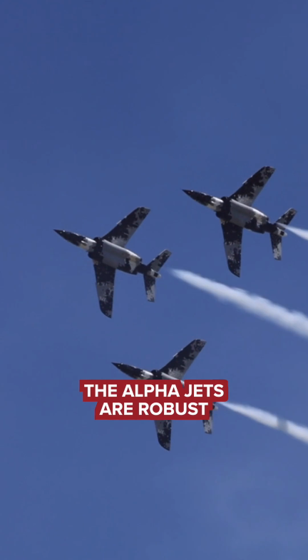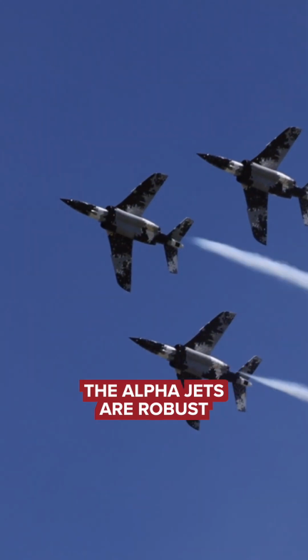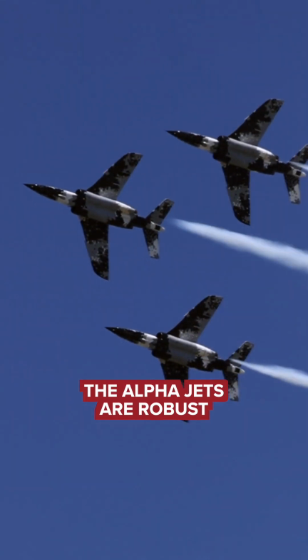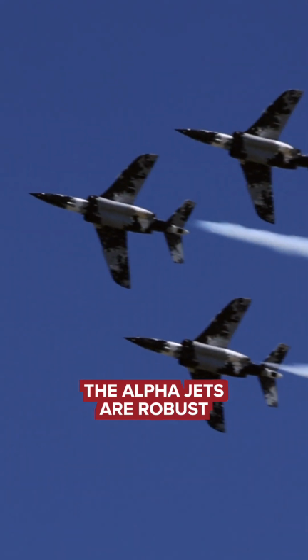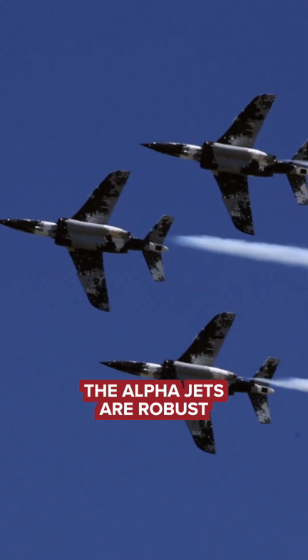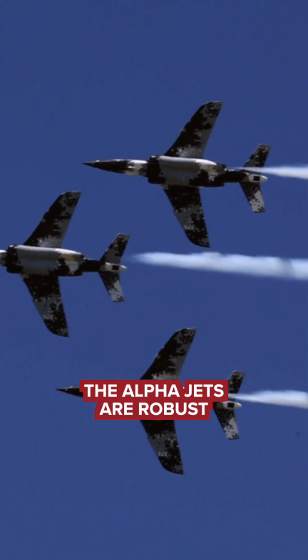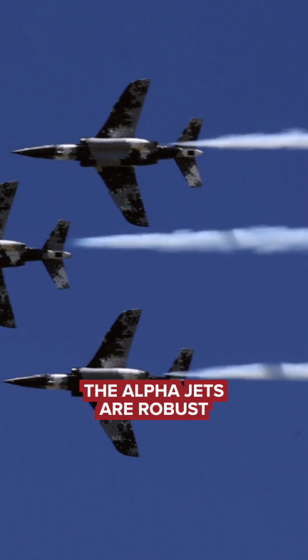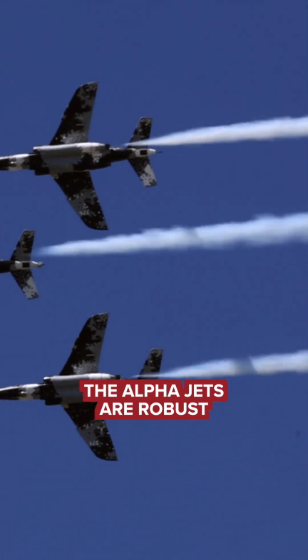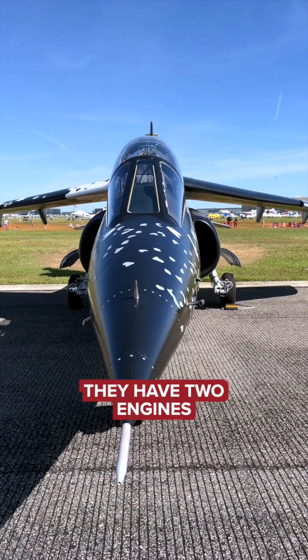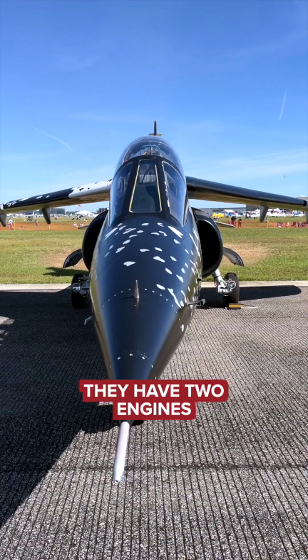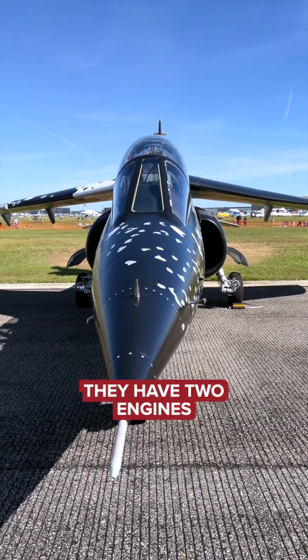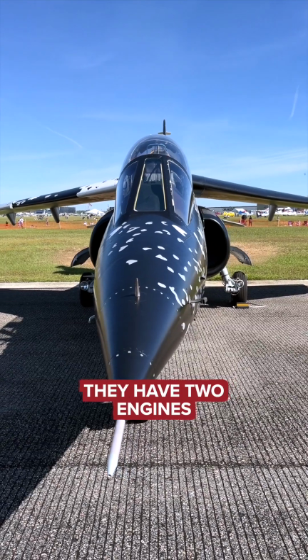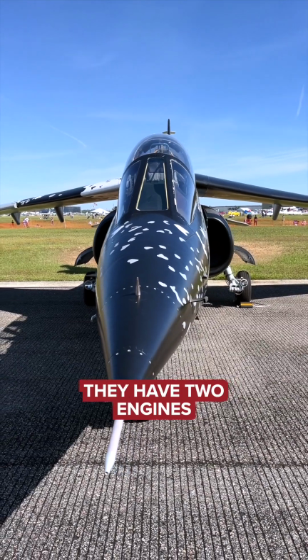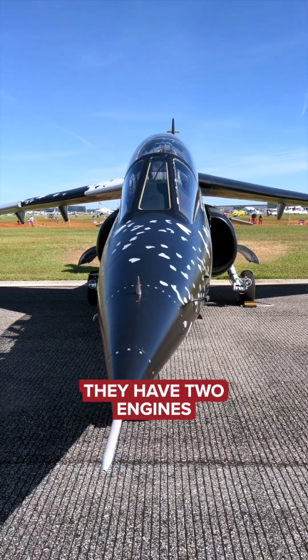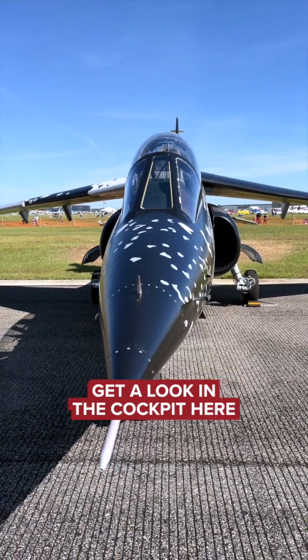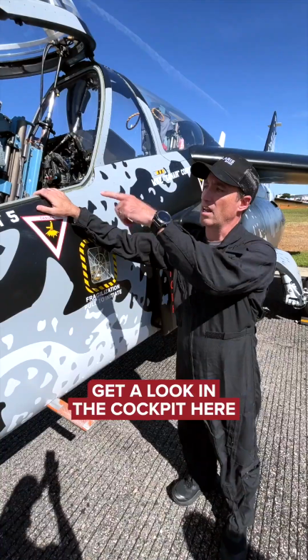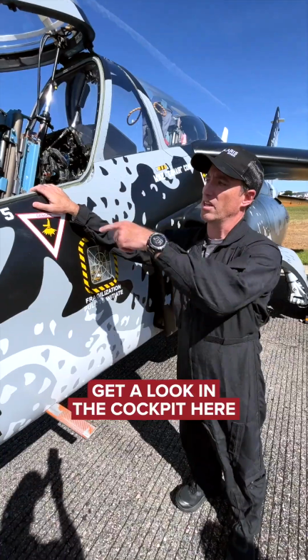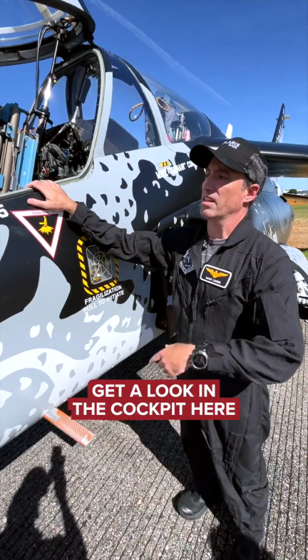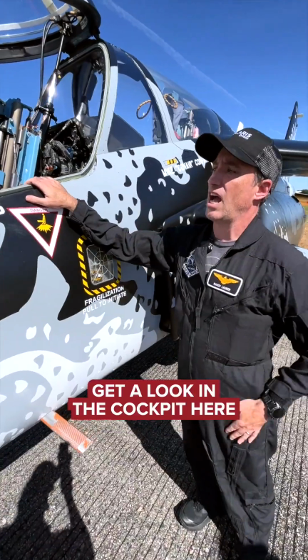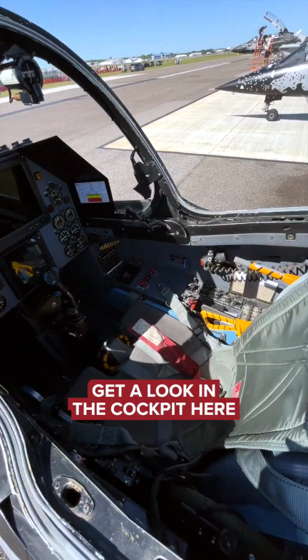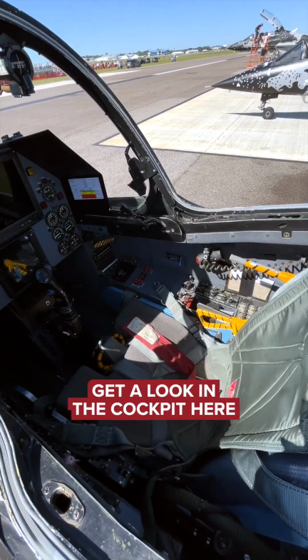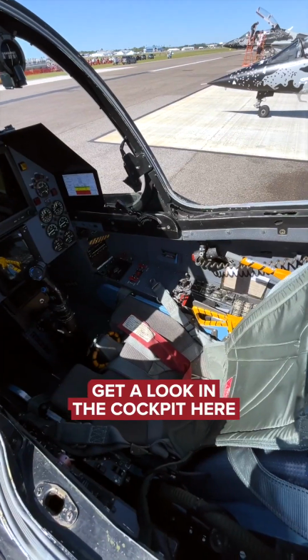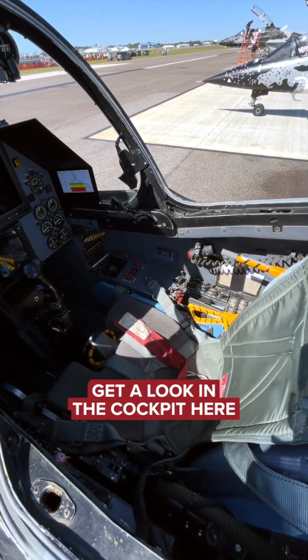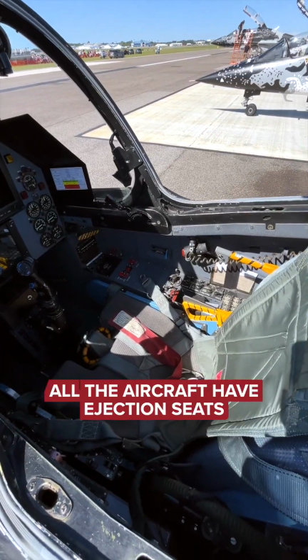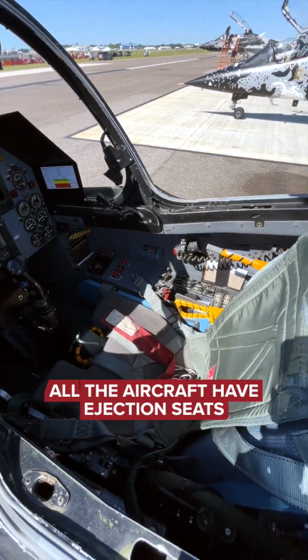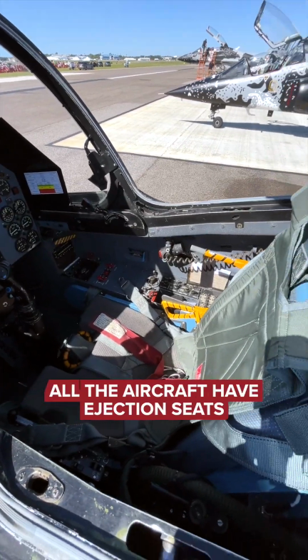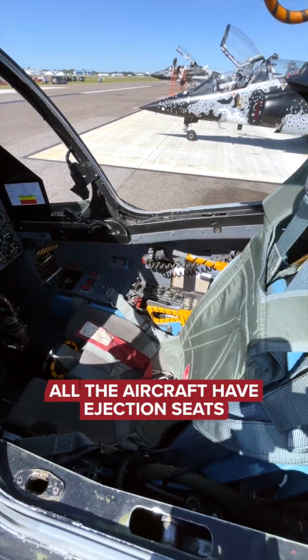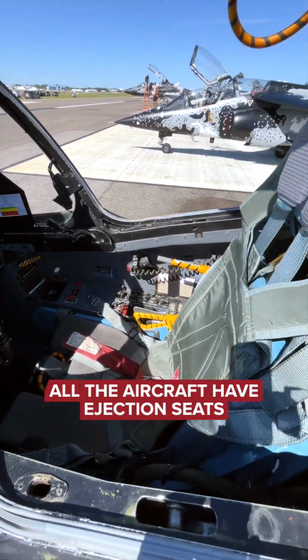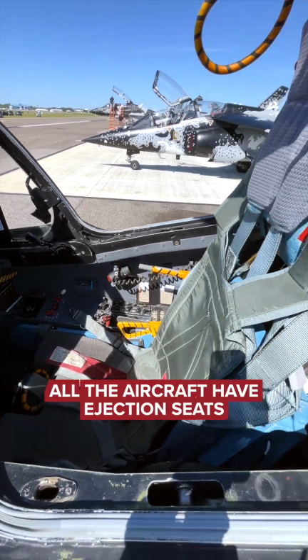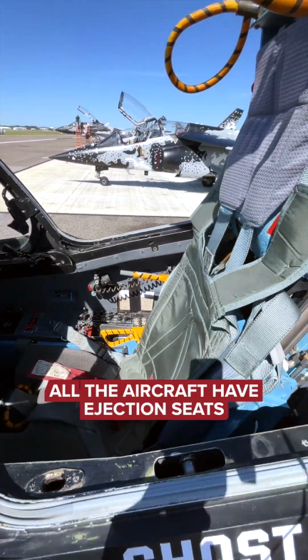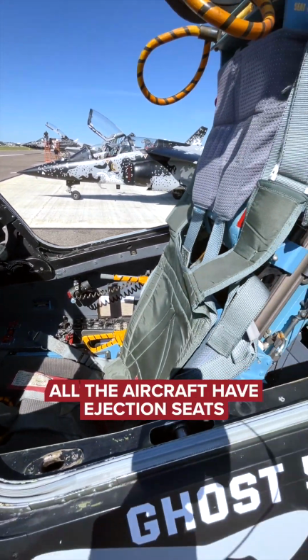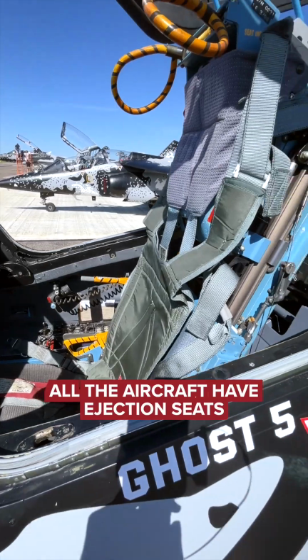The Alpha Jets are robust. They have two engines. Get a look in the cockpit here. All the aircraft have ejection seats.